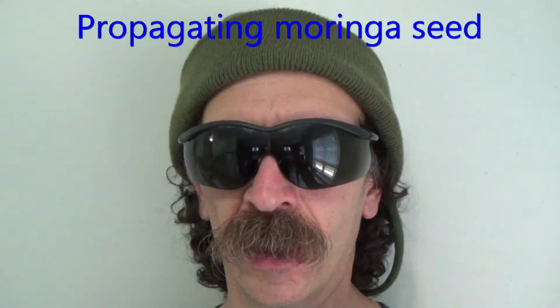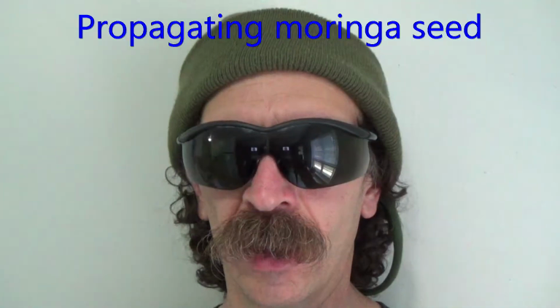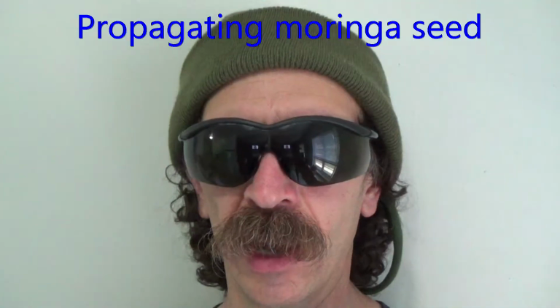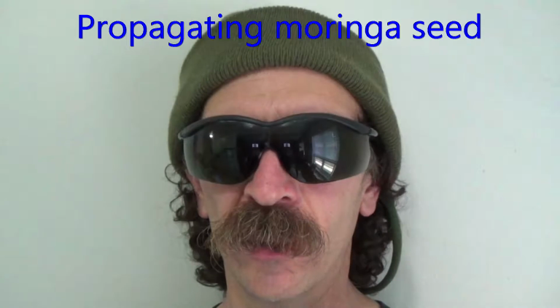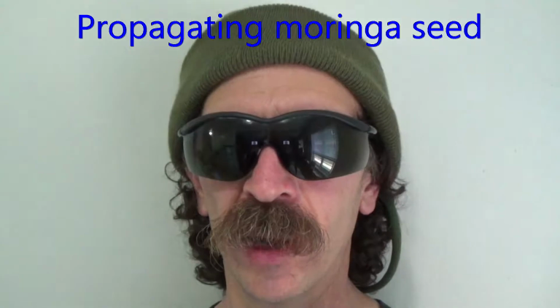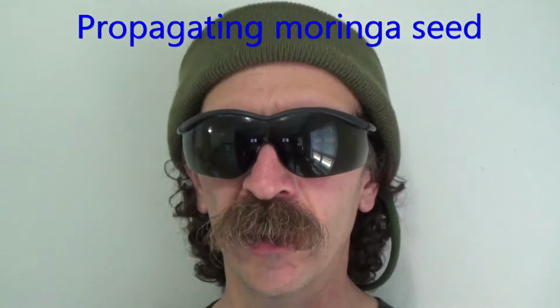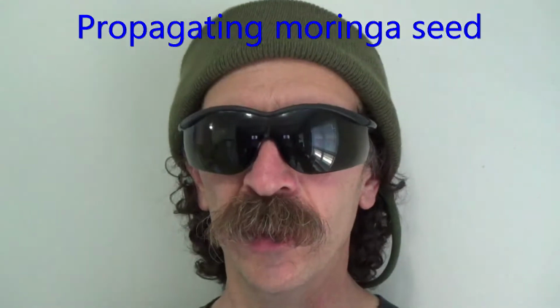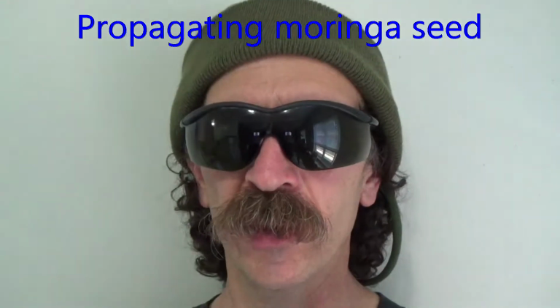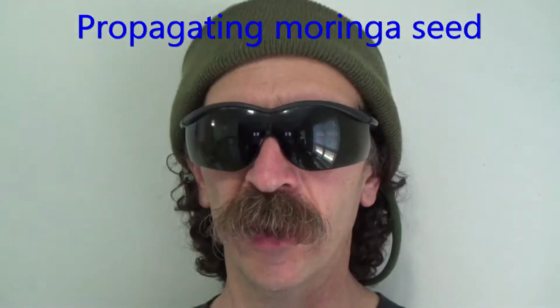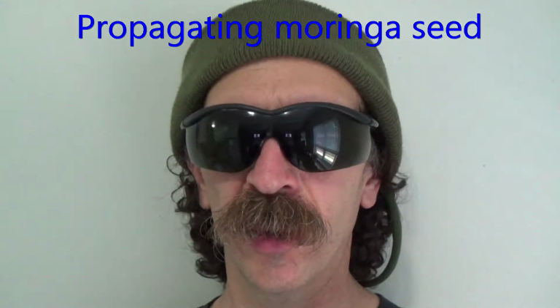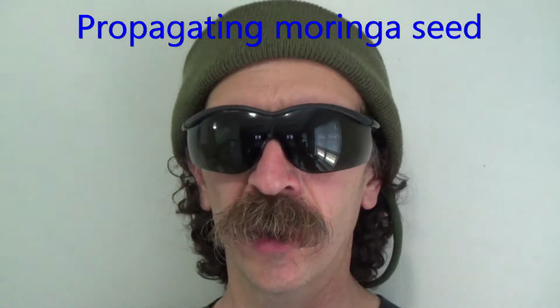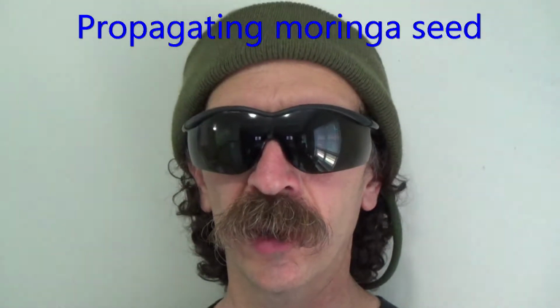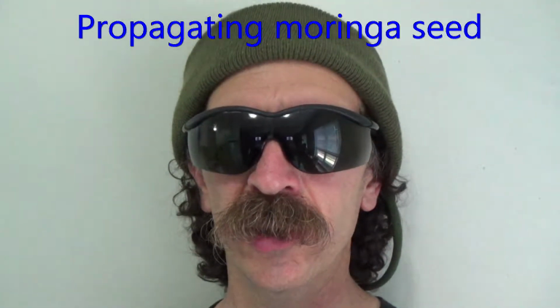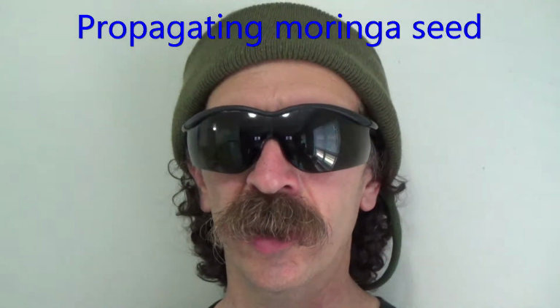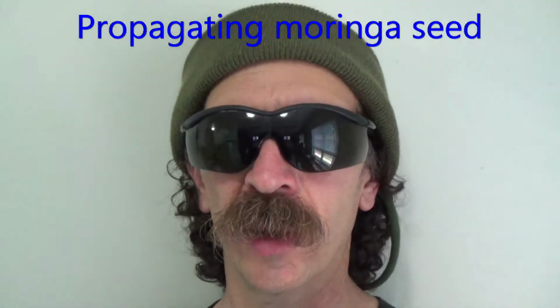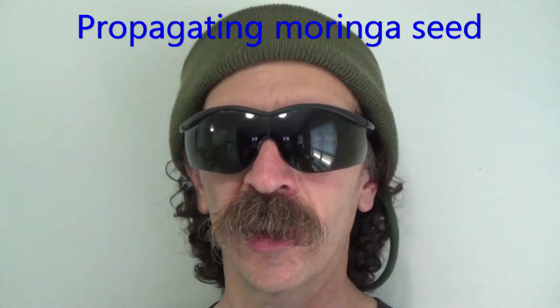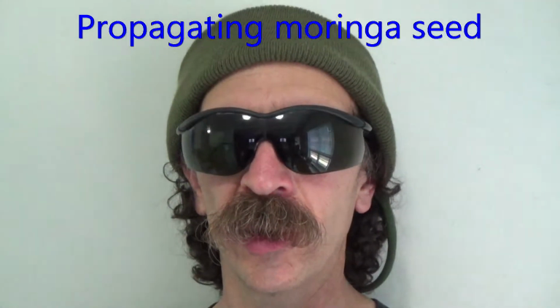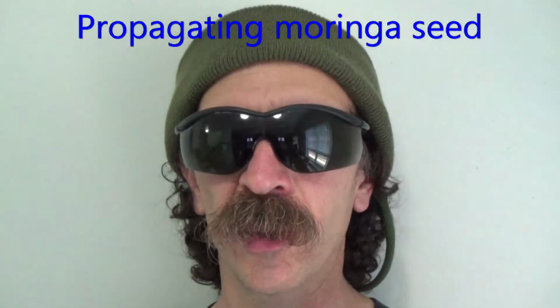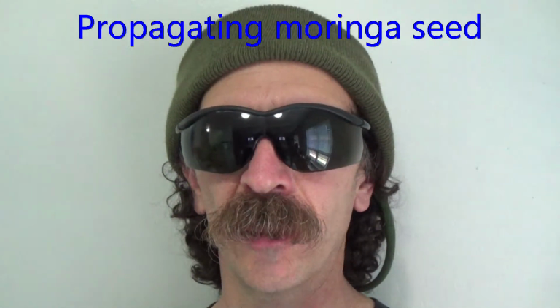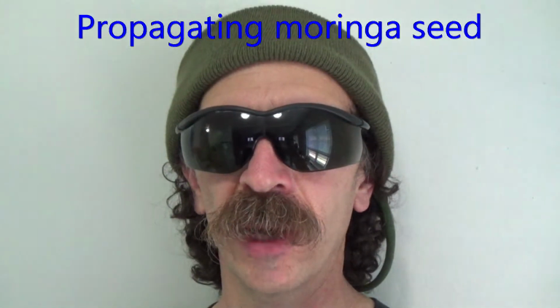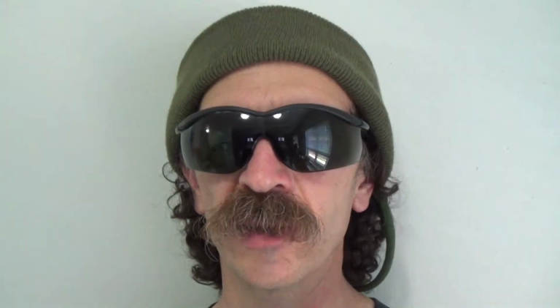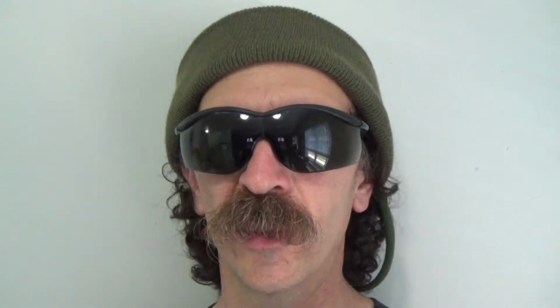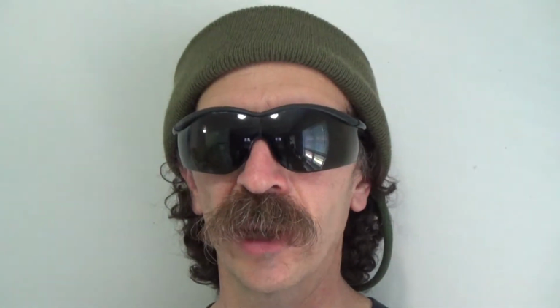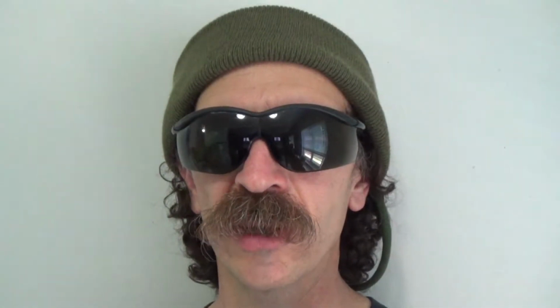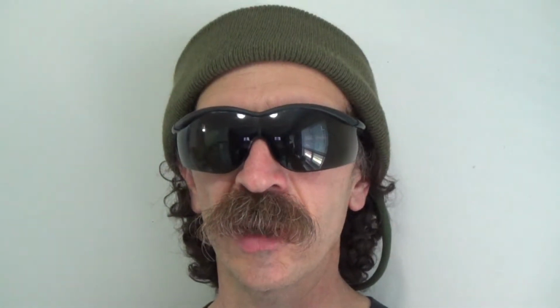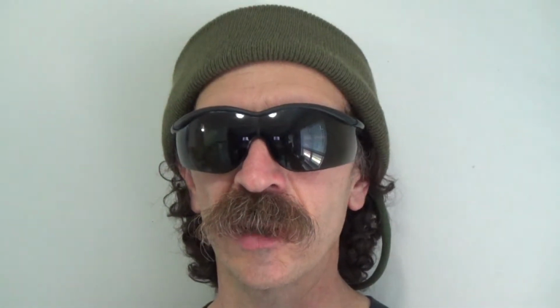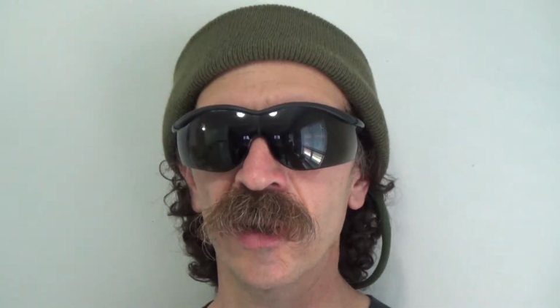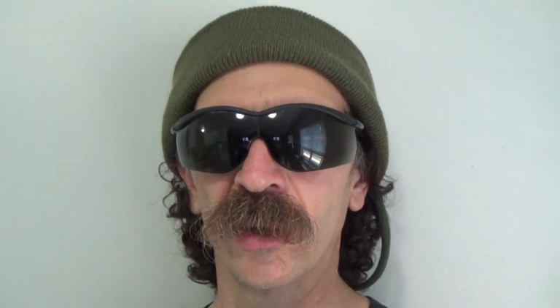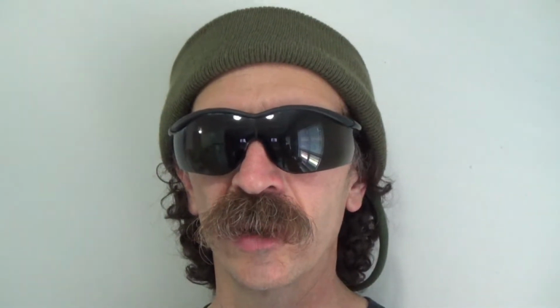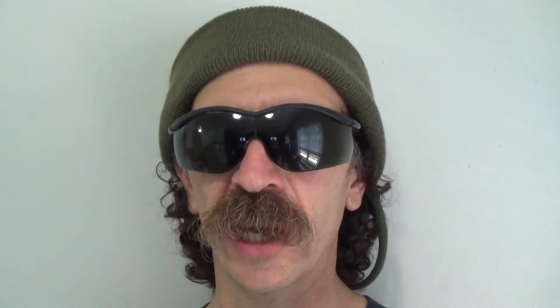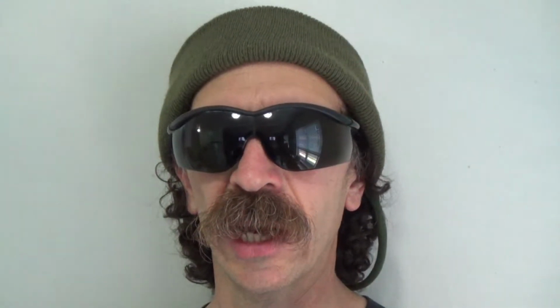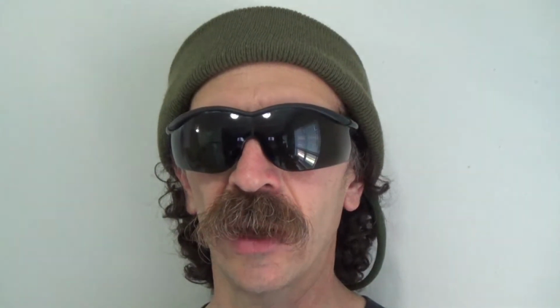Hi, I'm Ron with Pacific Permaculture. I'm going to propagate some Moringa seeds, so check it out.